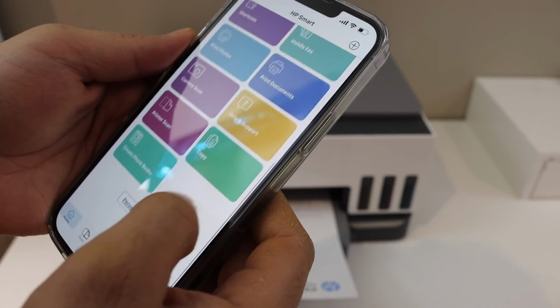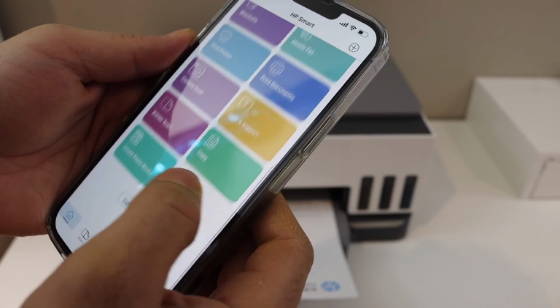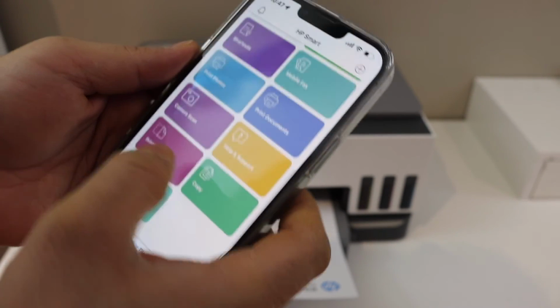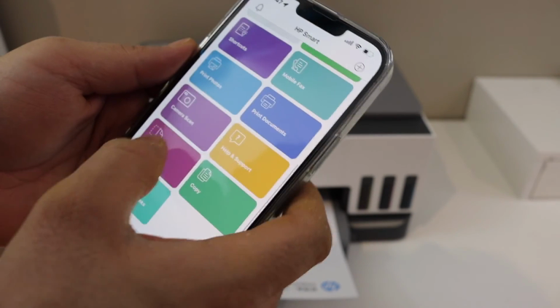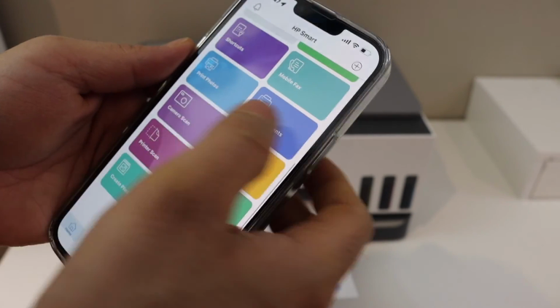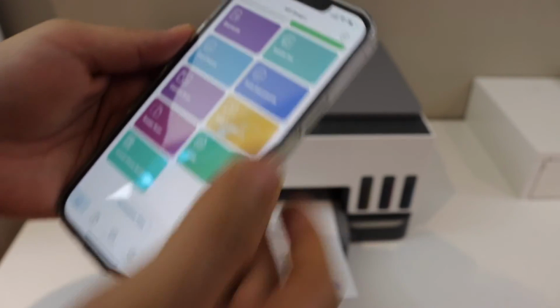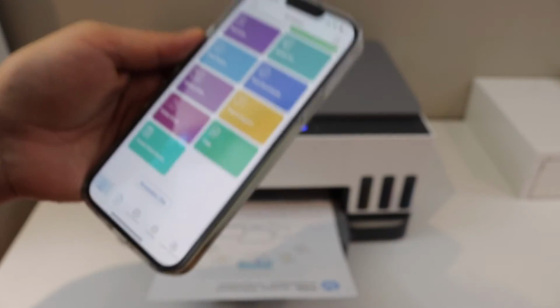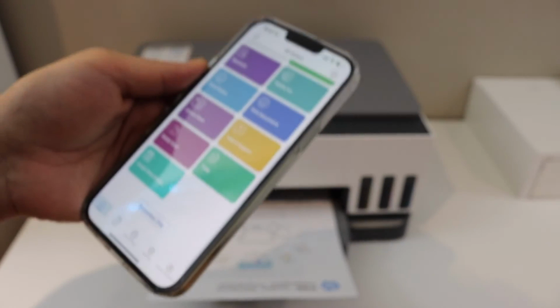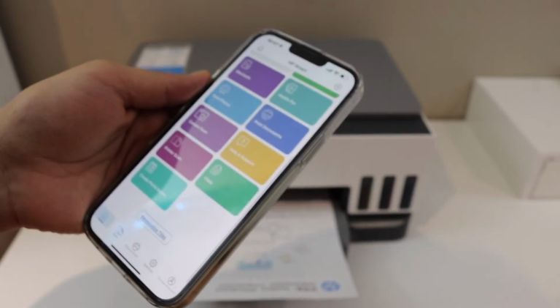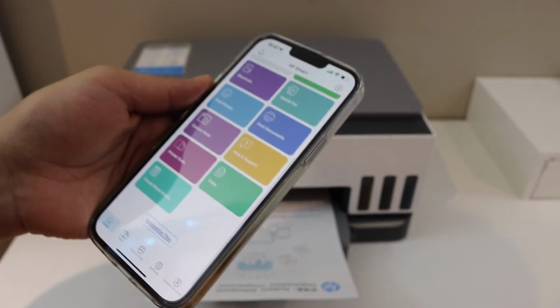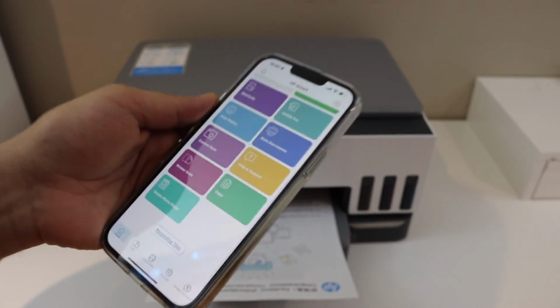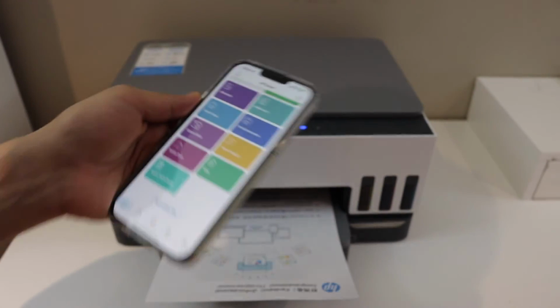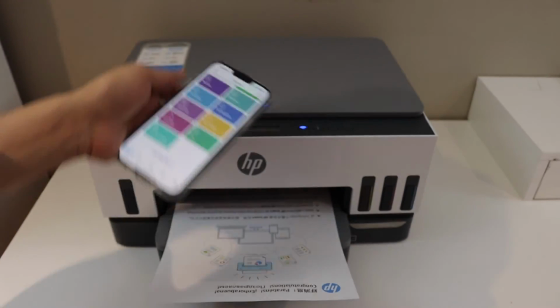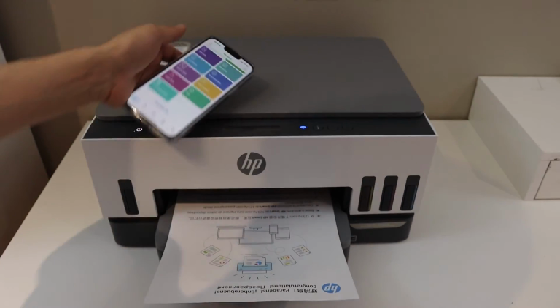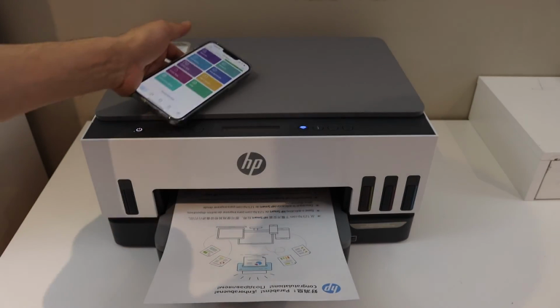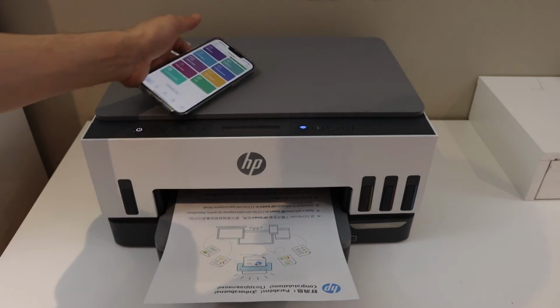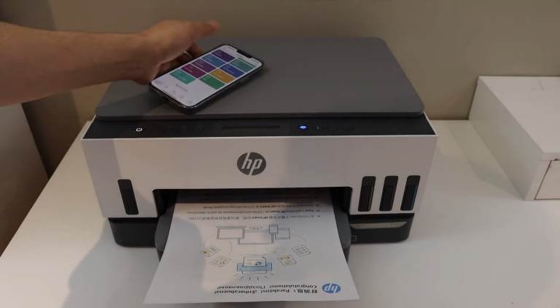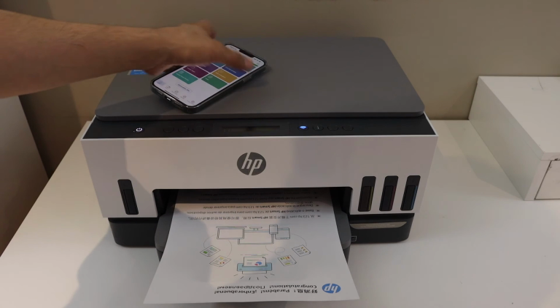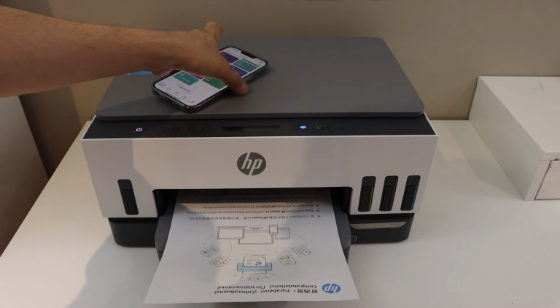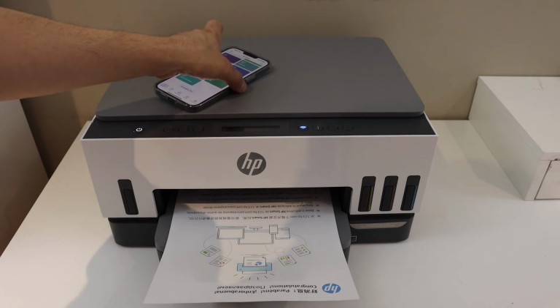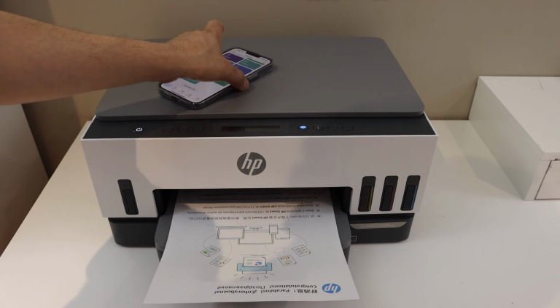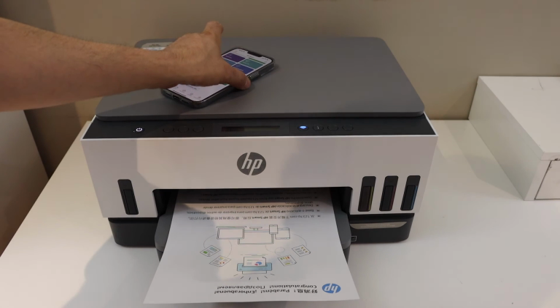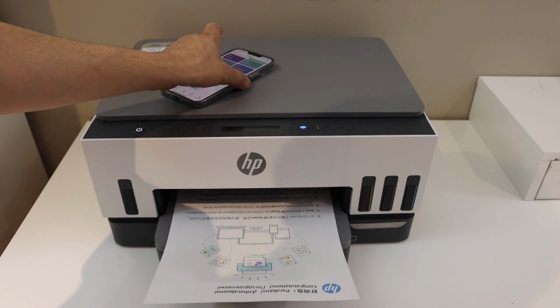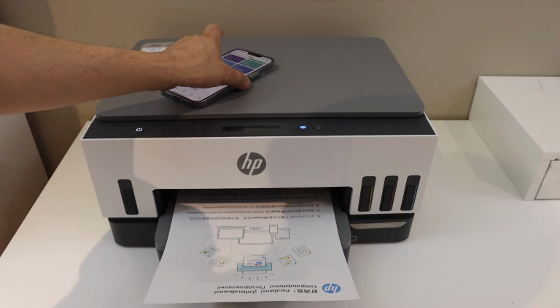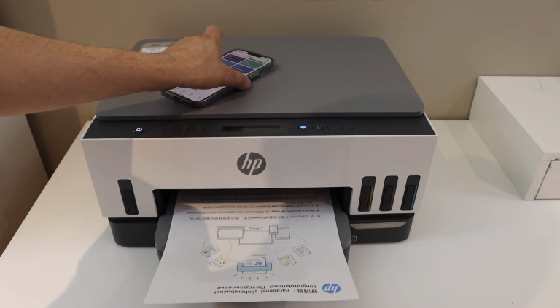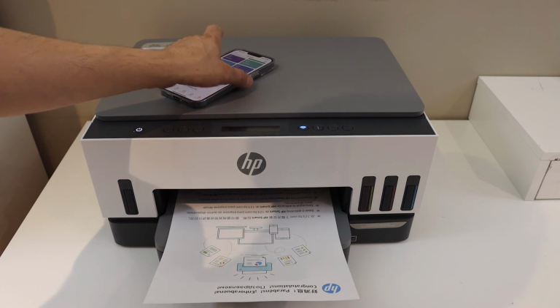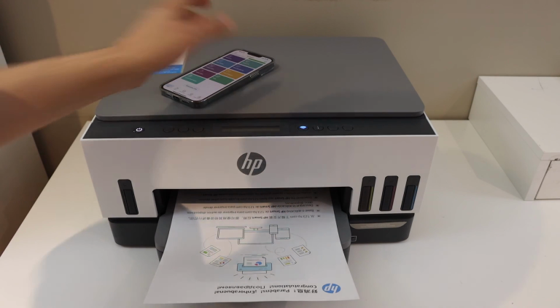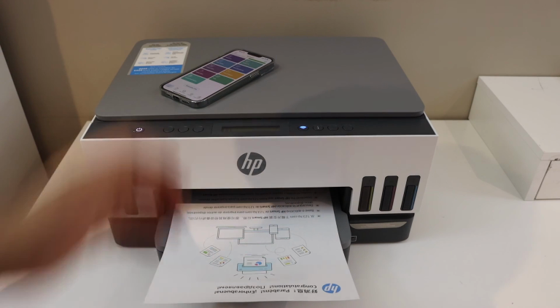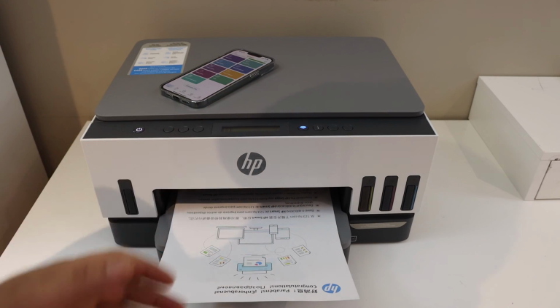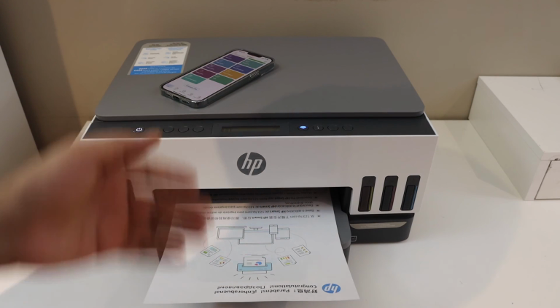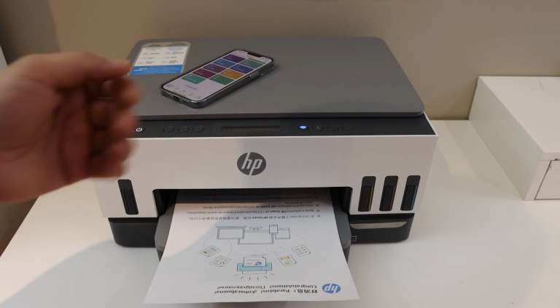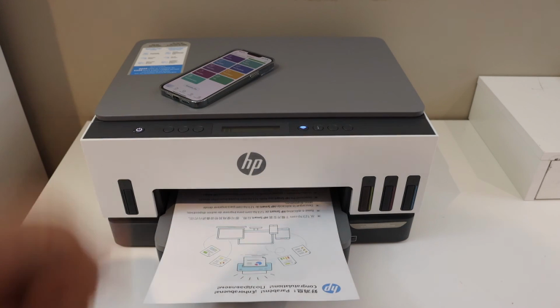Setup is complete and you can start scanning and printing from here. Overall it's a very good printer for home or office use. Thanks for watching.